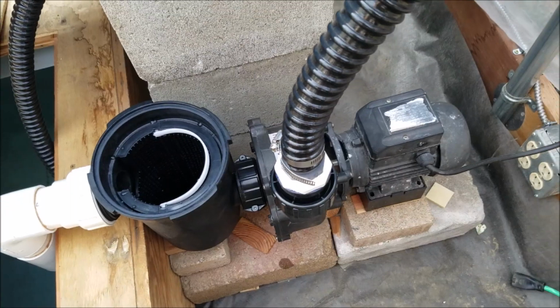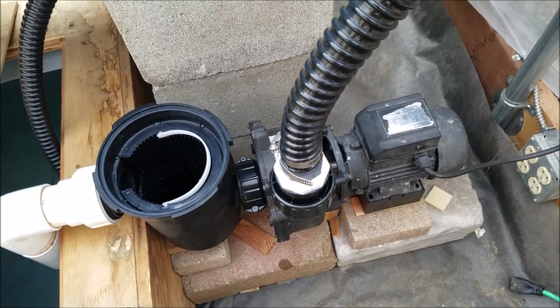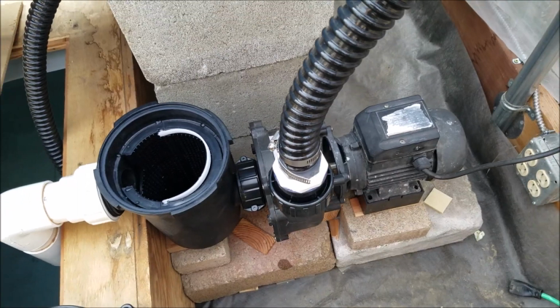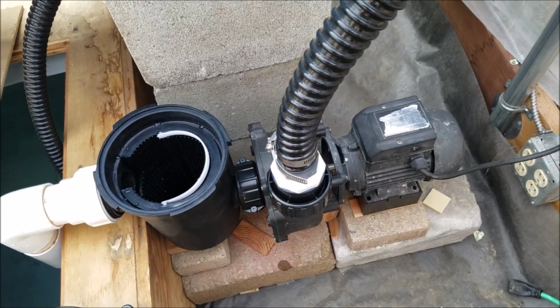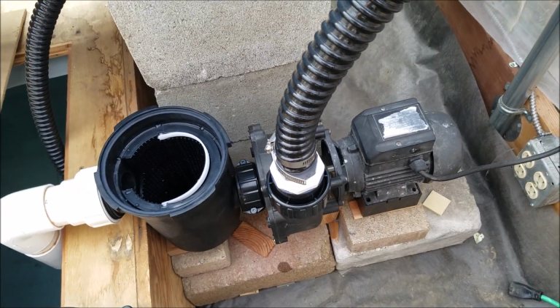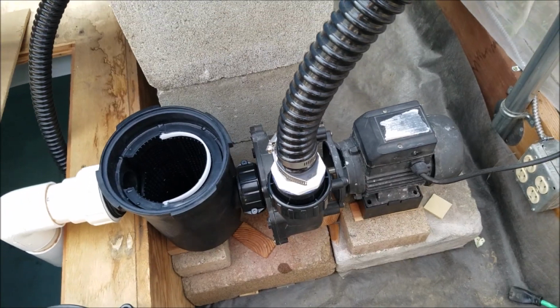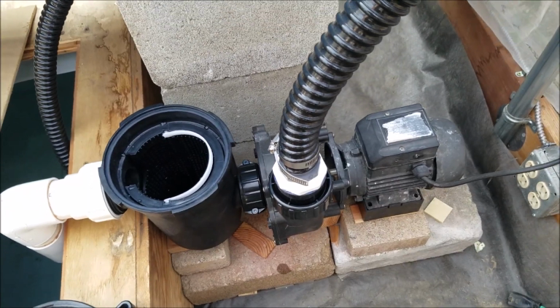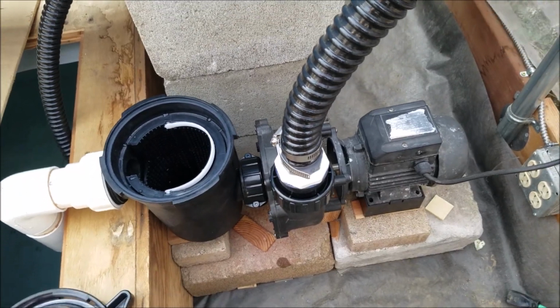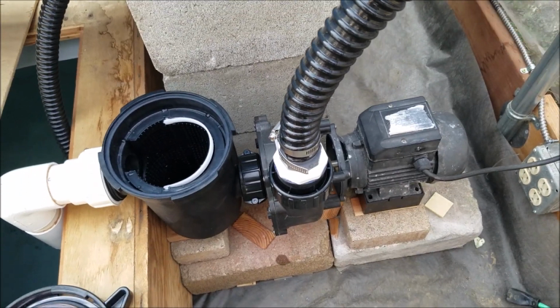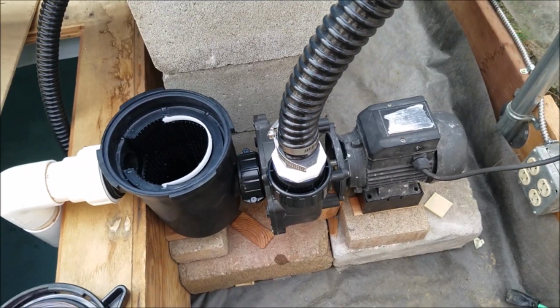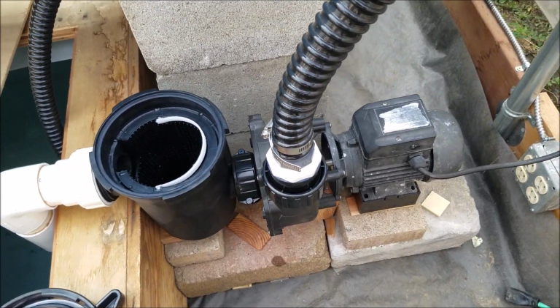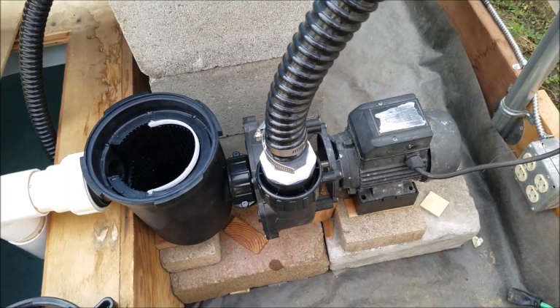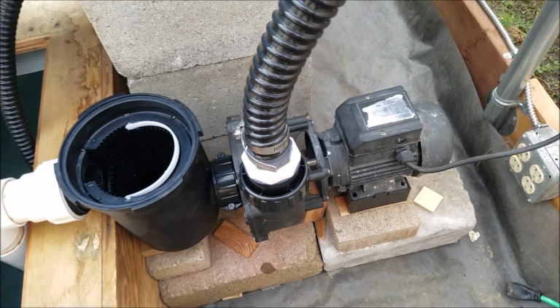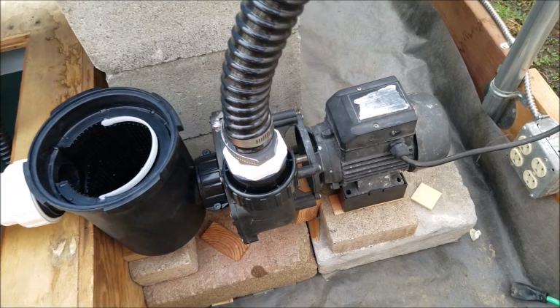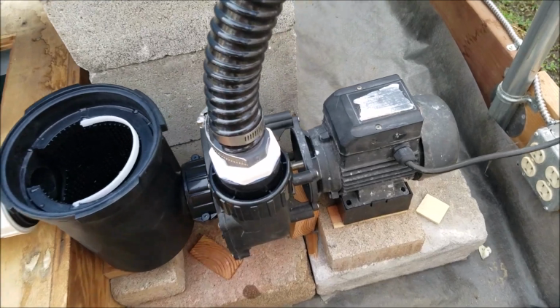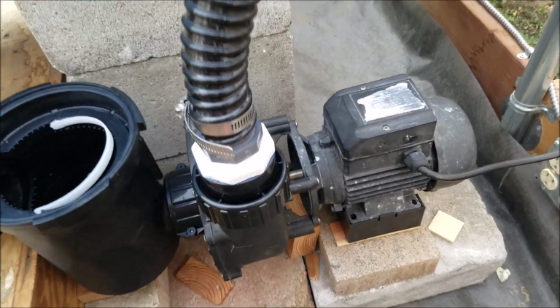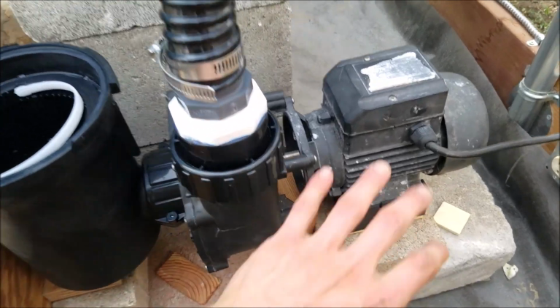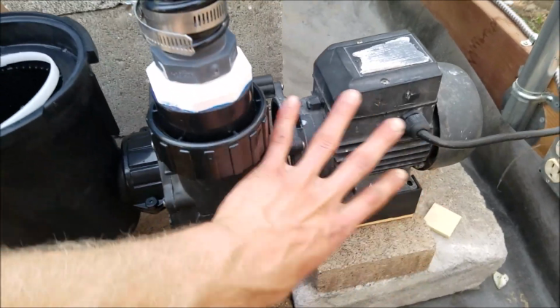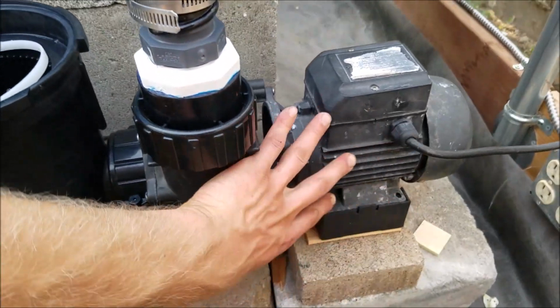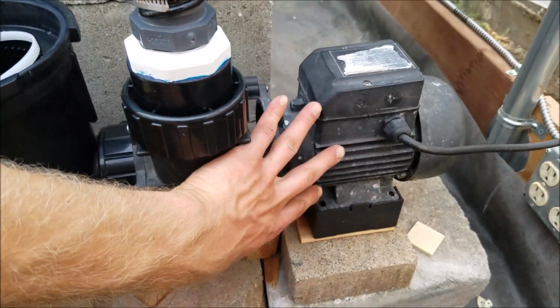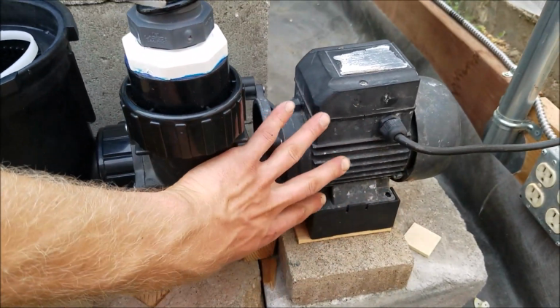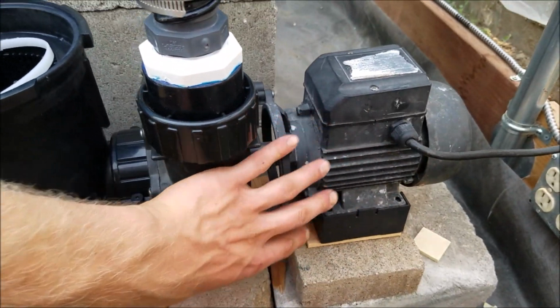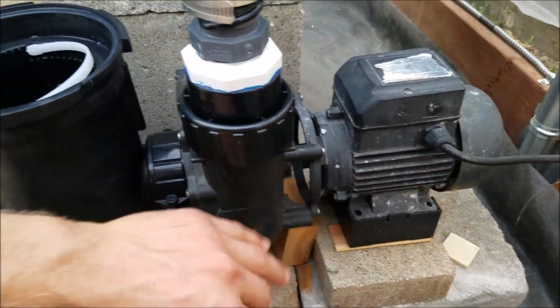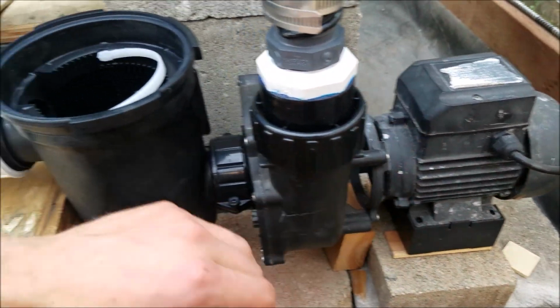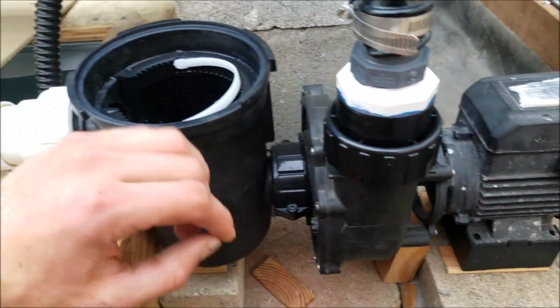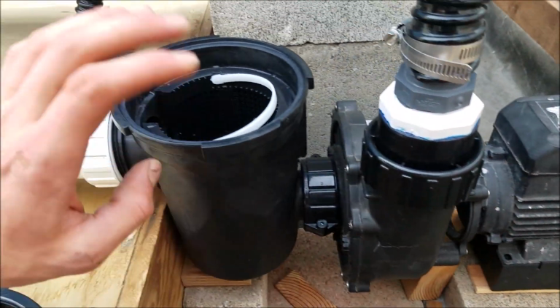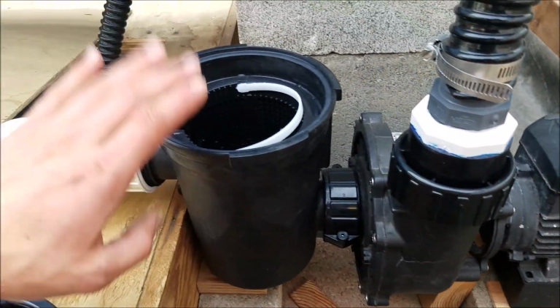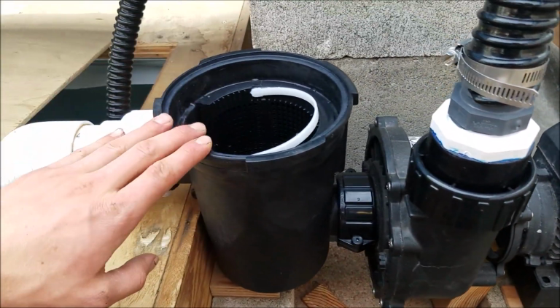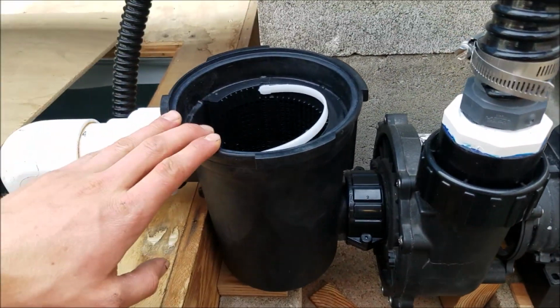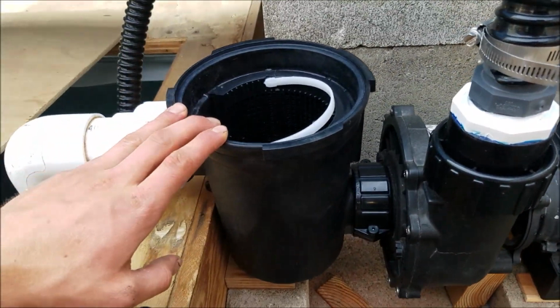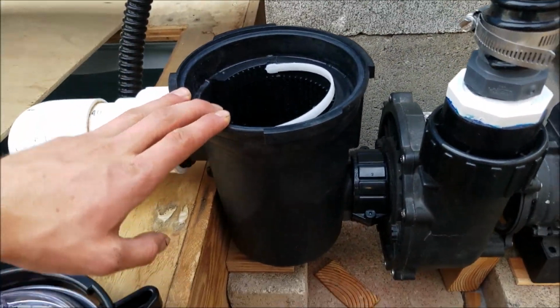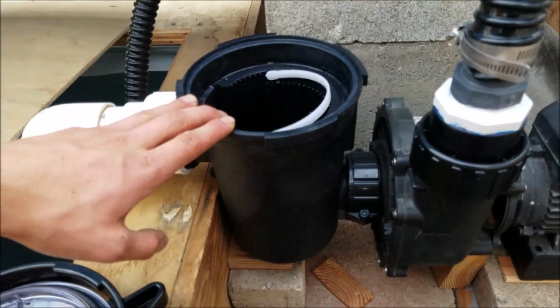So this is the external pump I'm using. The pump part is right here, and then this is the priming pot.